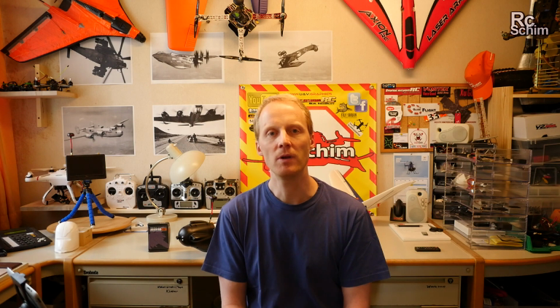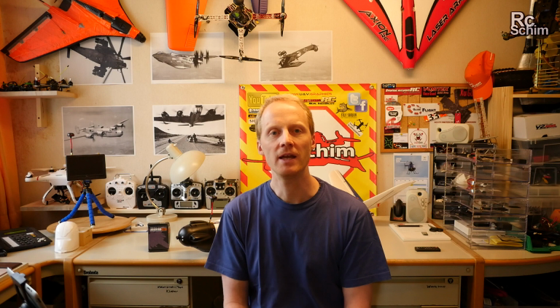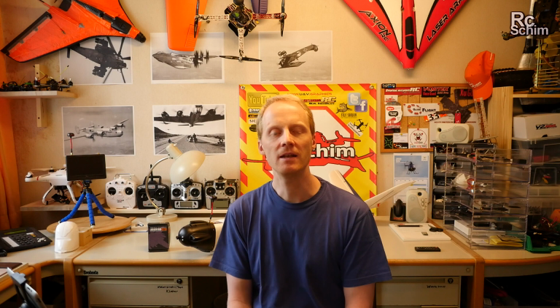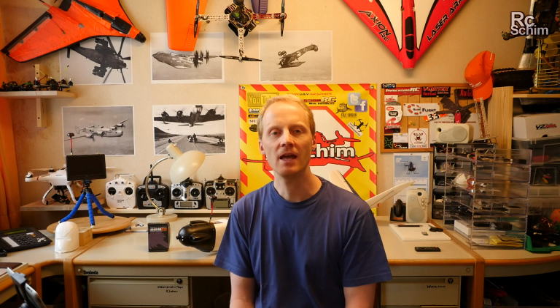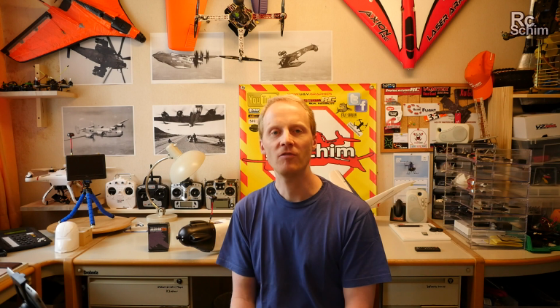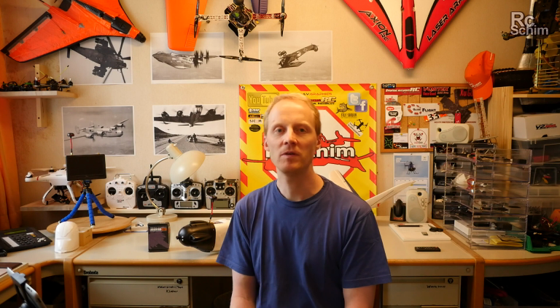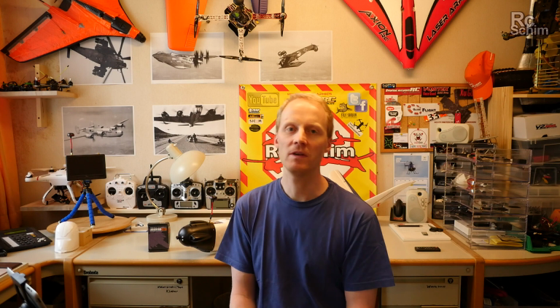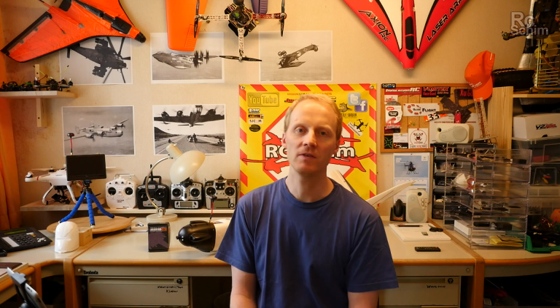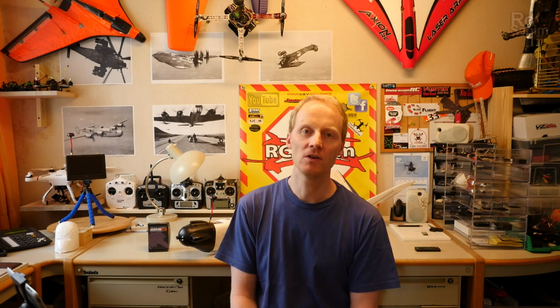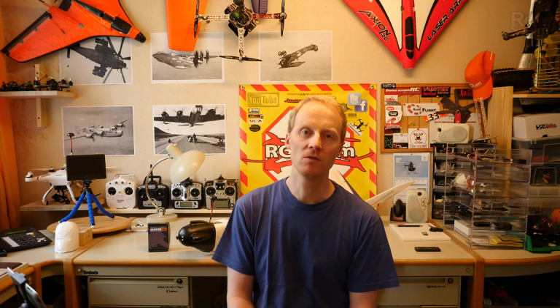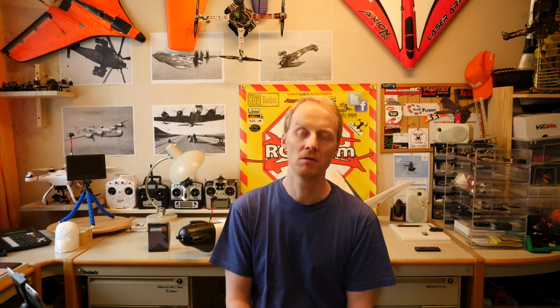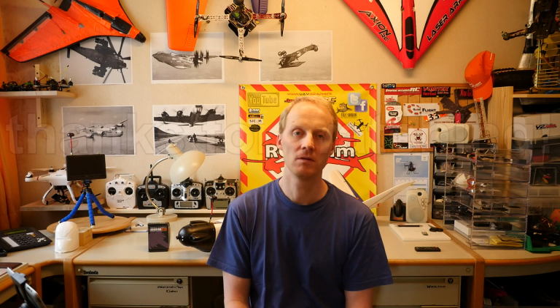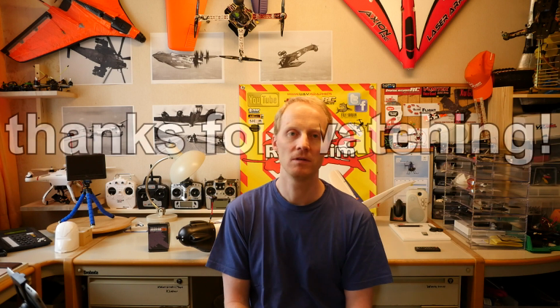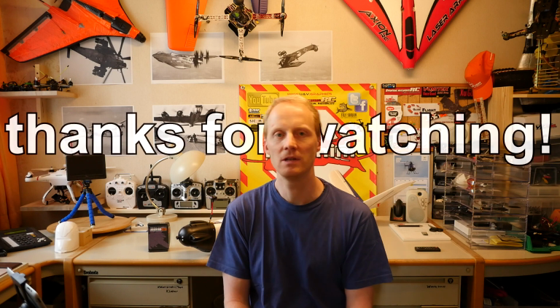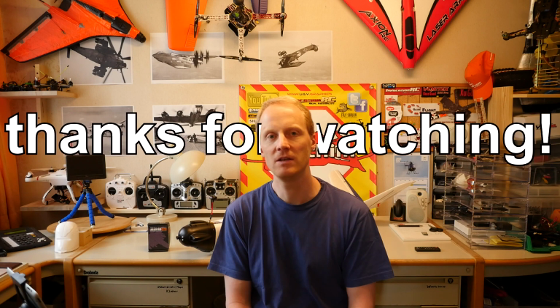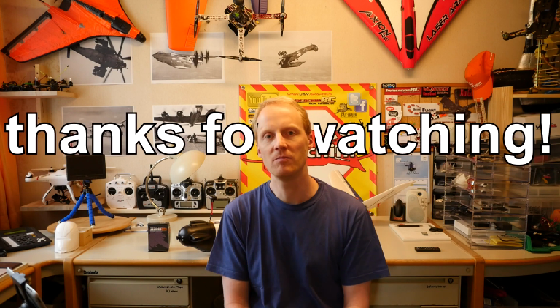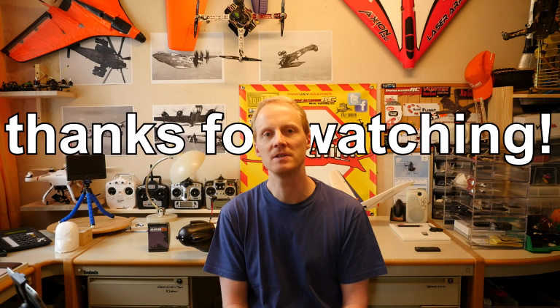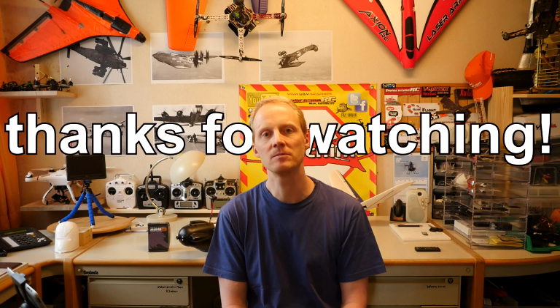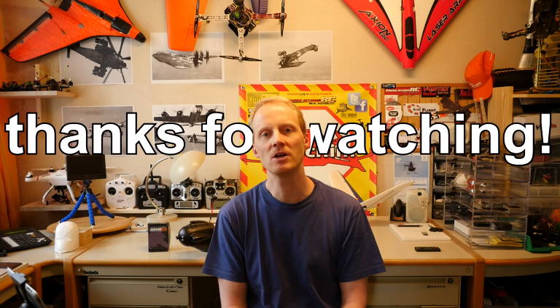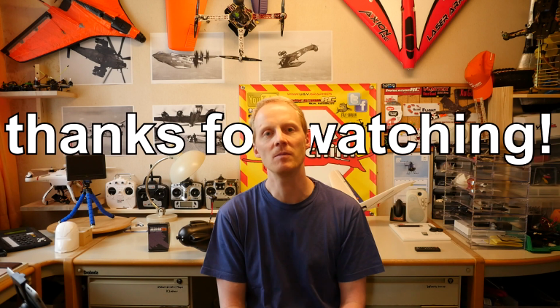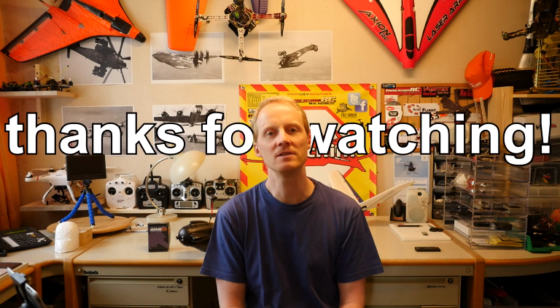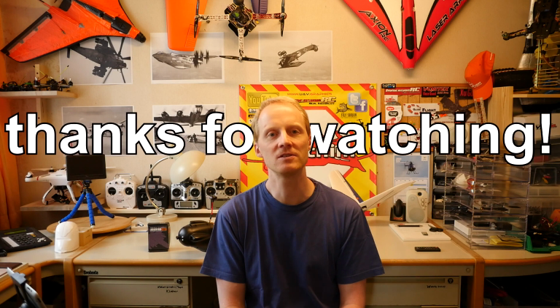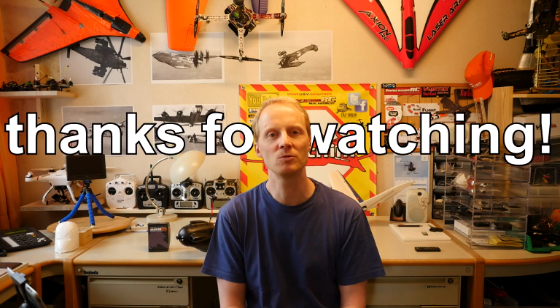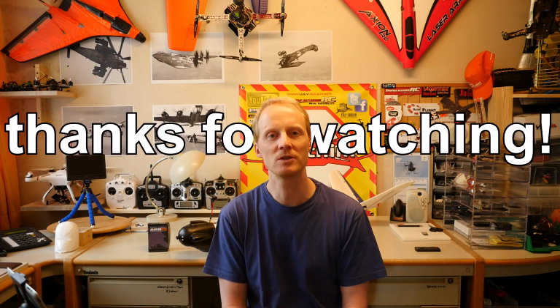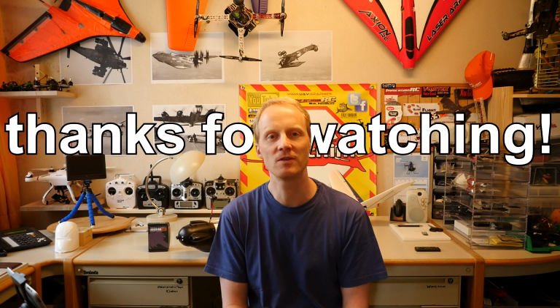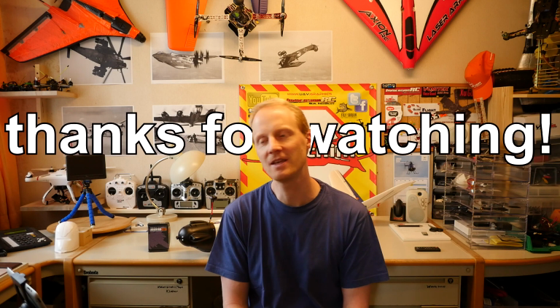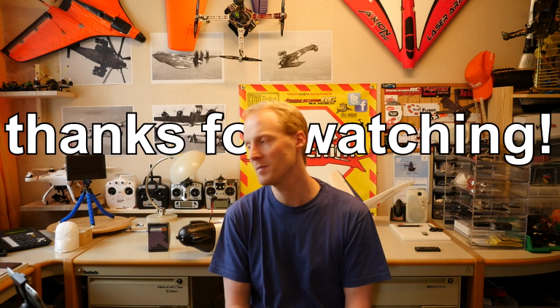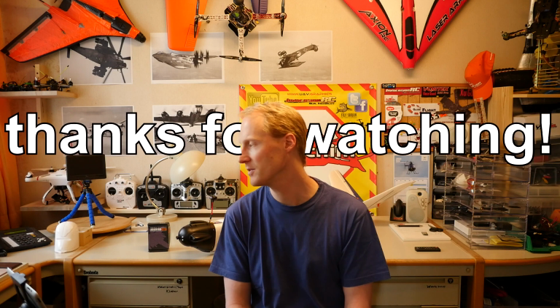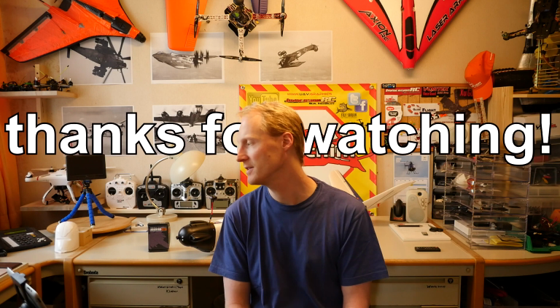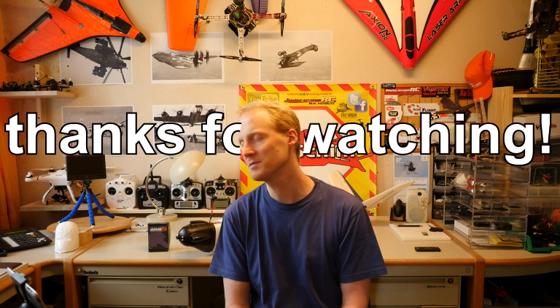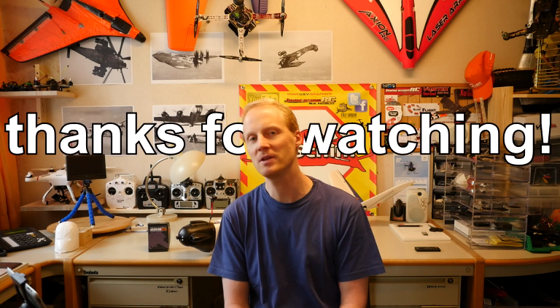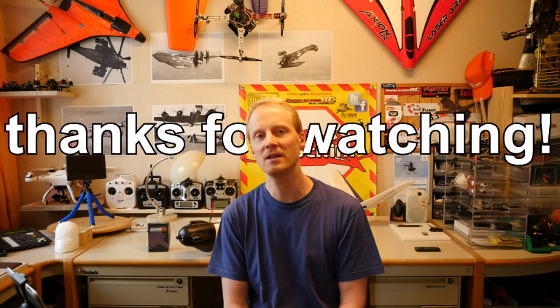Thanks for watching this plane FPV video — leave me some comments about what you think about this plane.